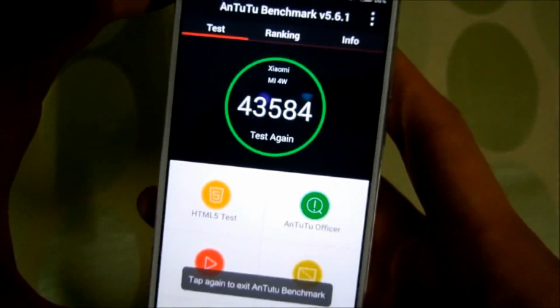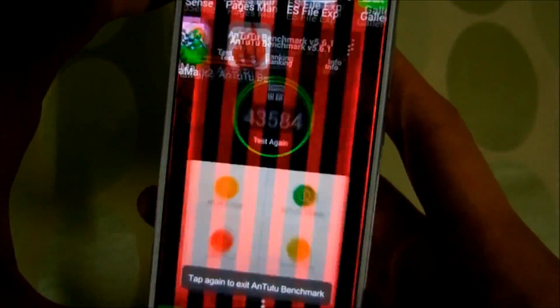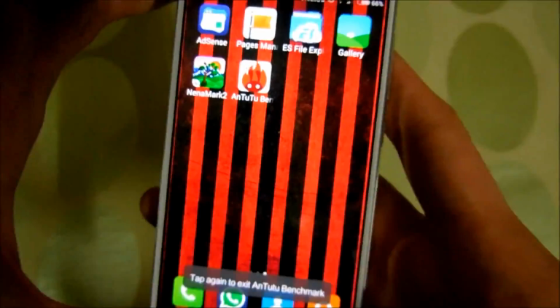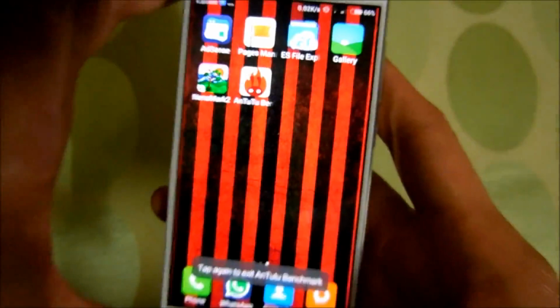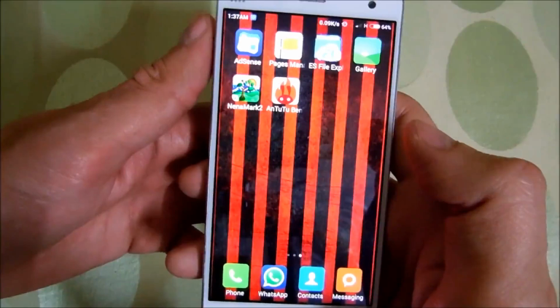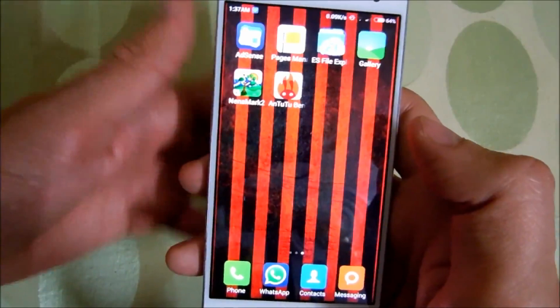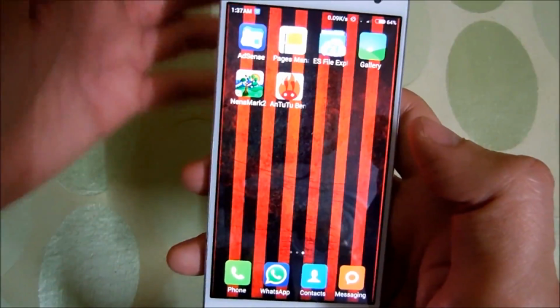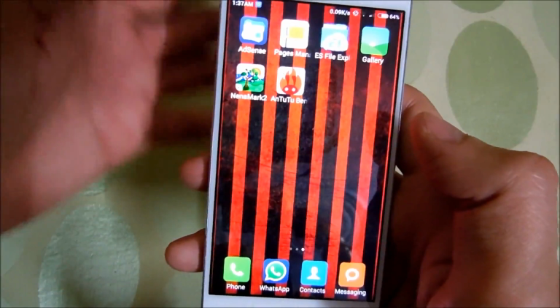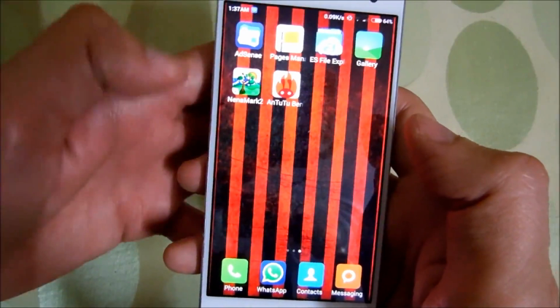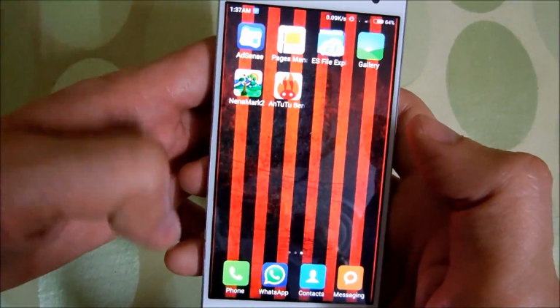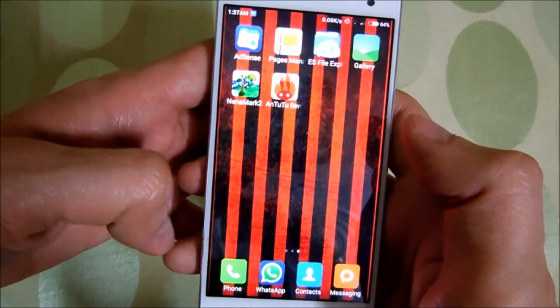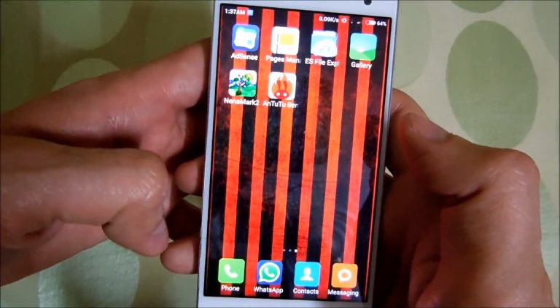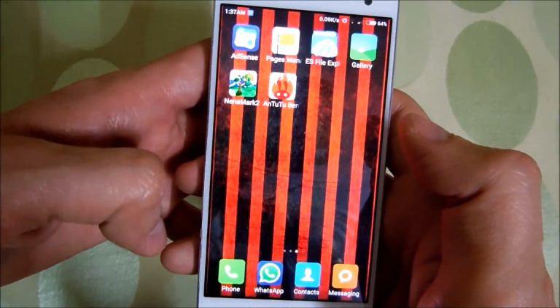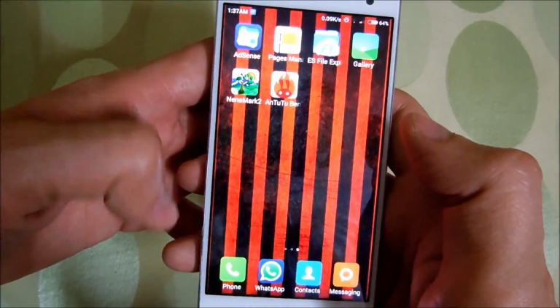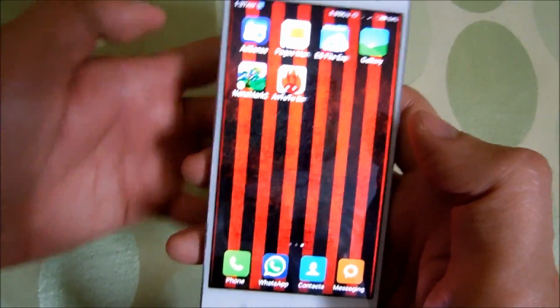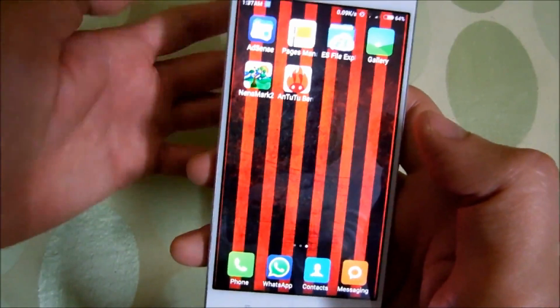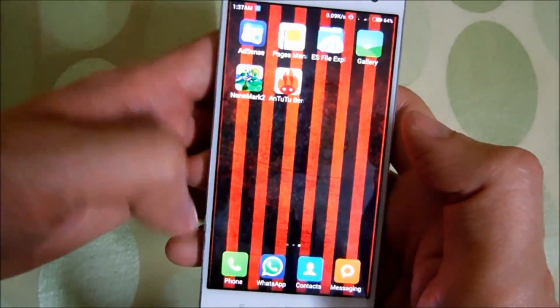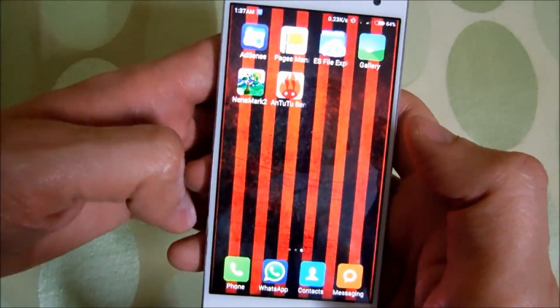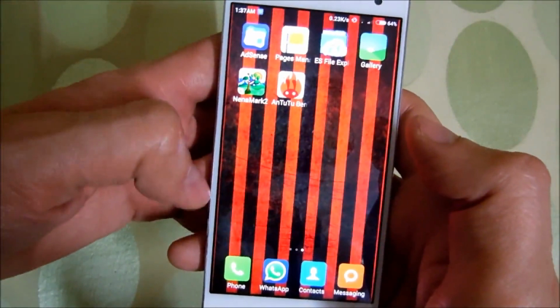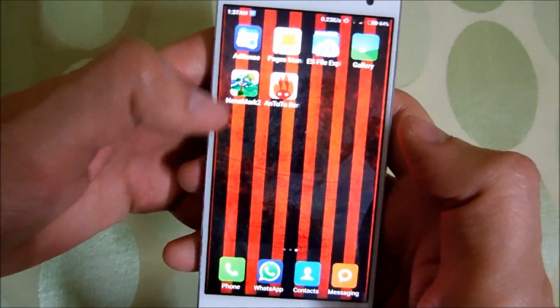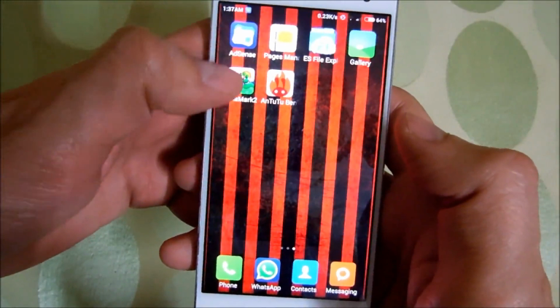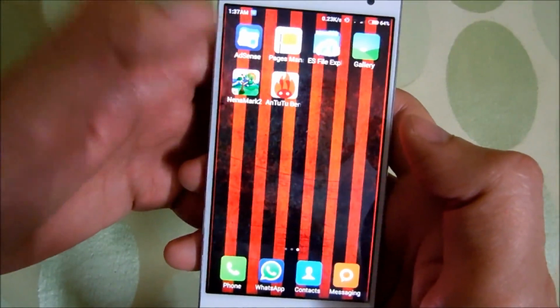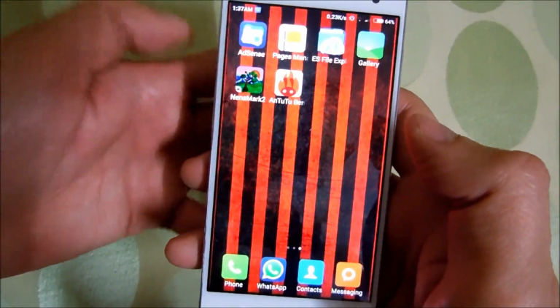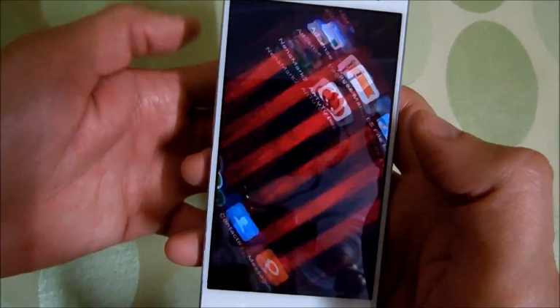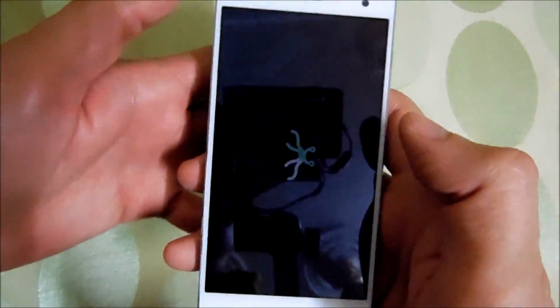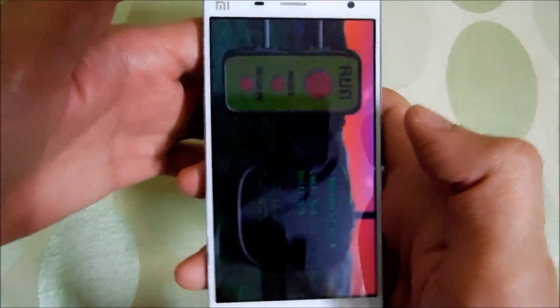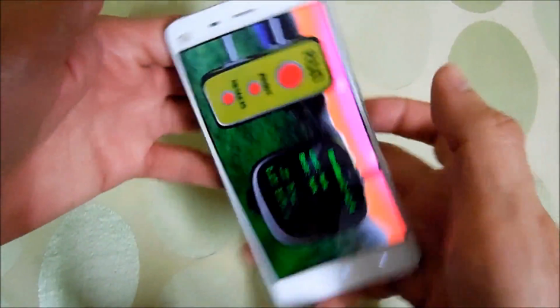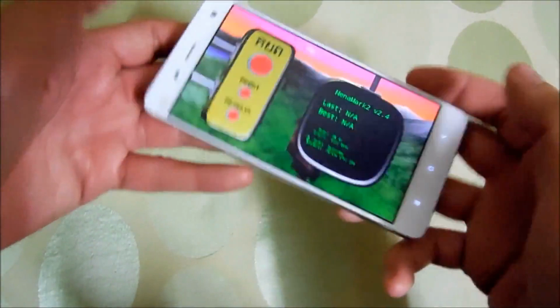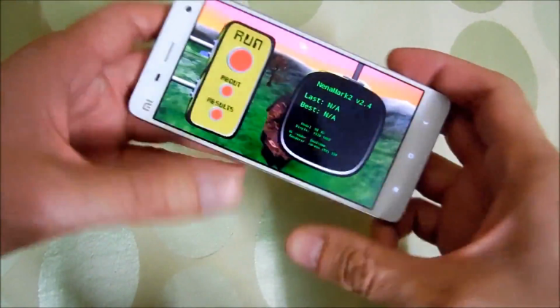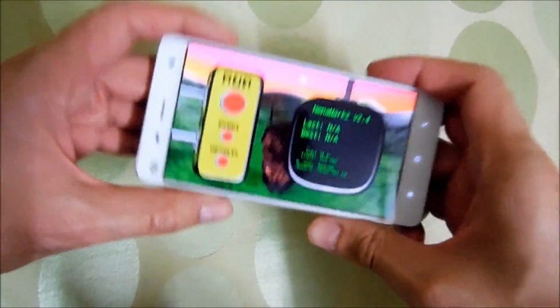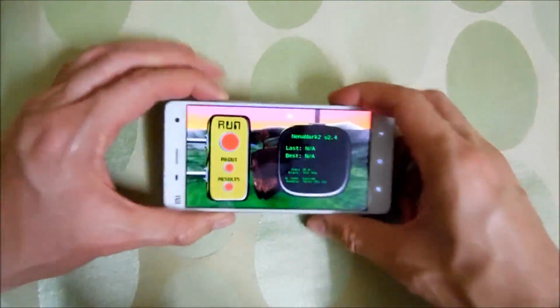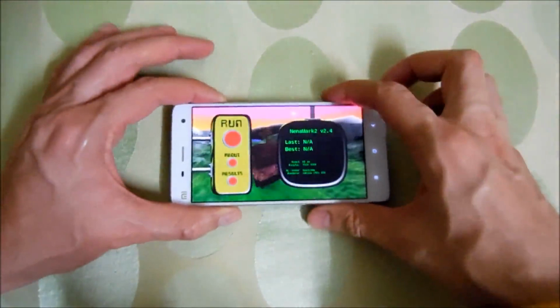Now let's move on and test the GPU performance of this device and run the NenaMark II test.